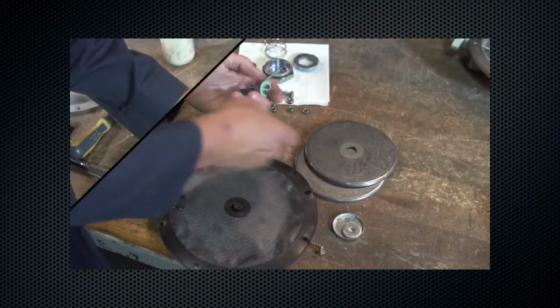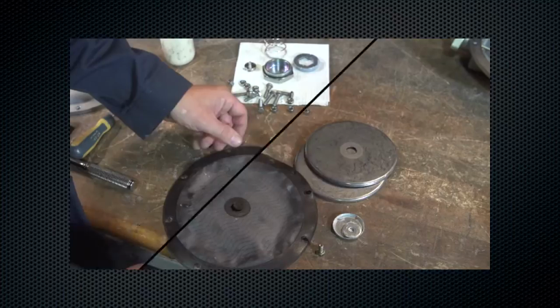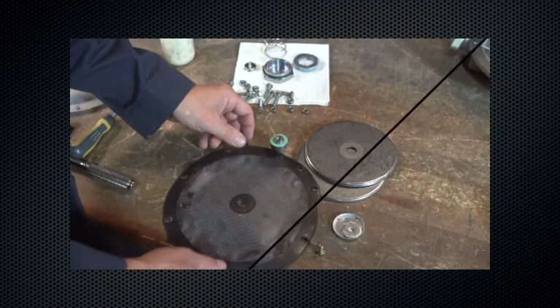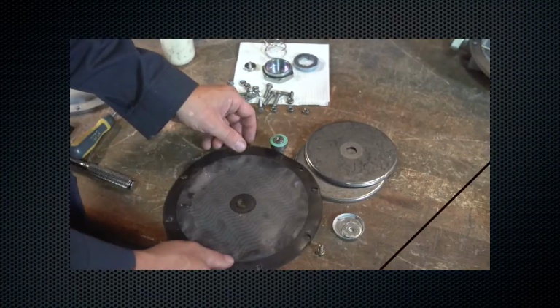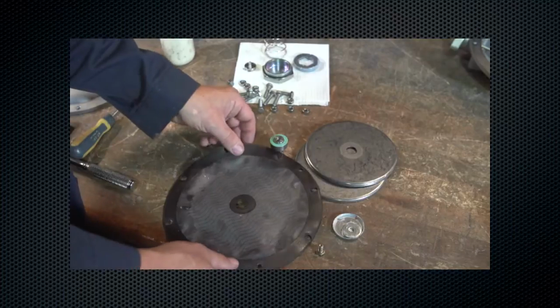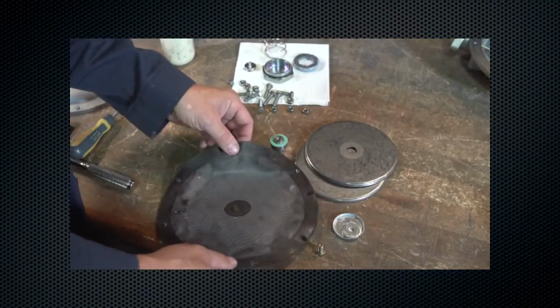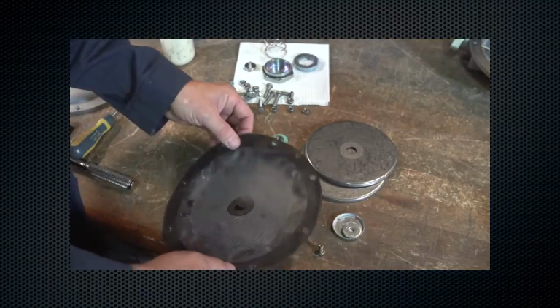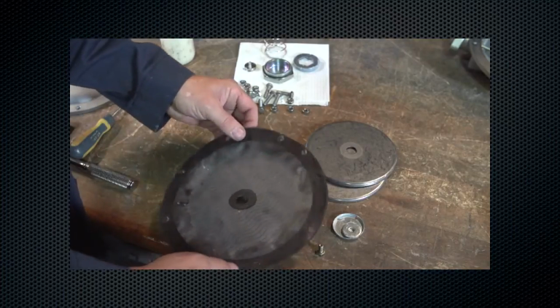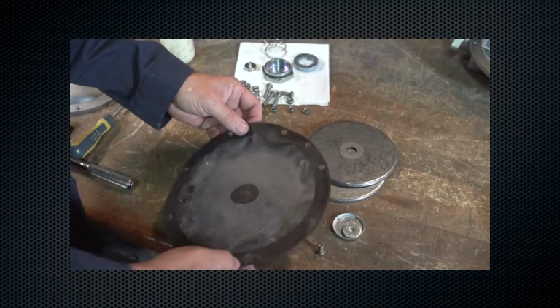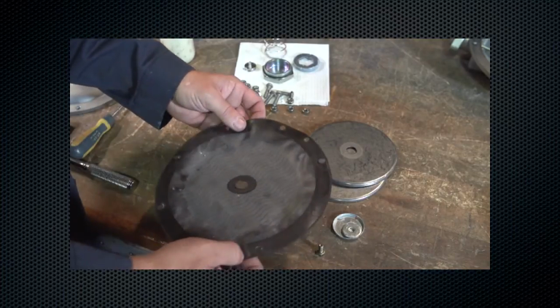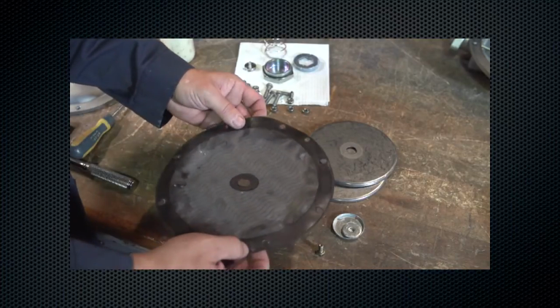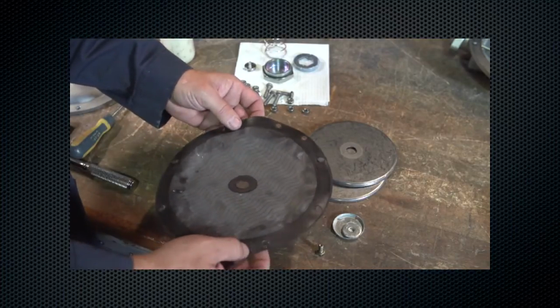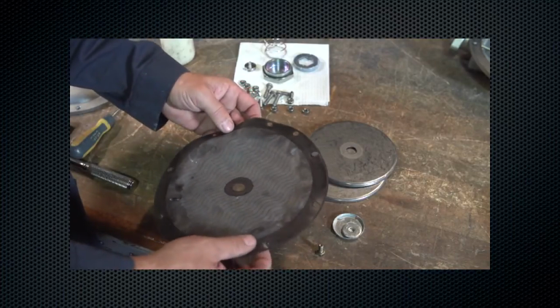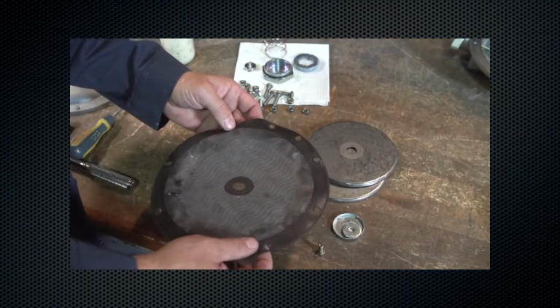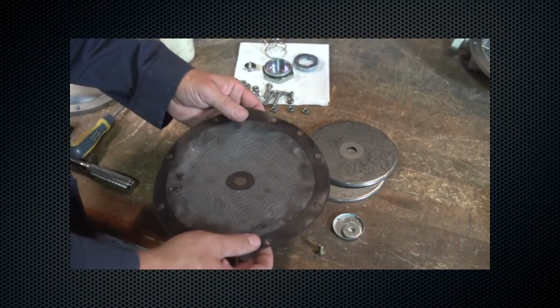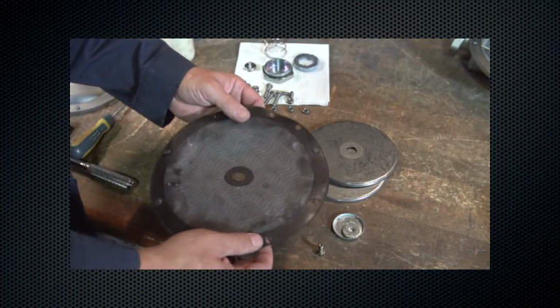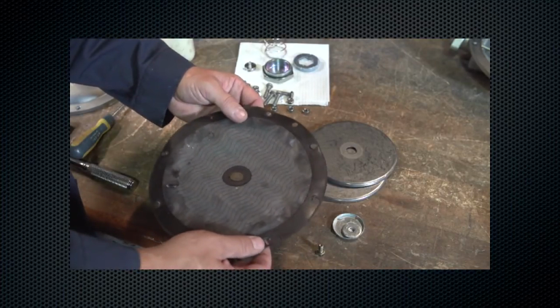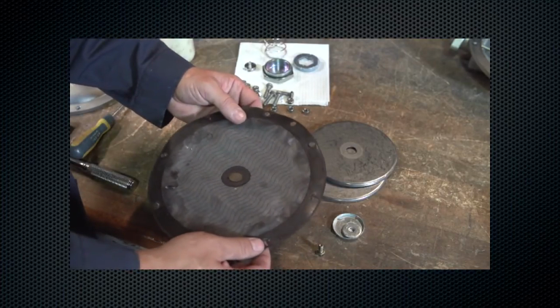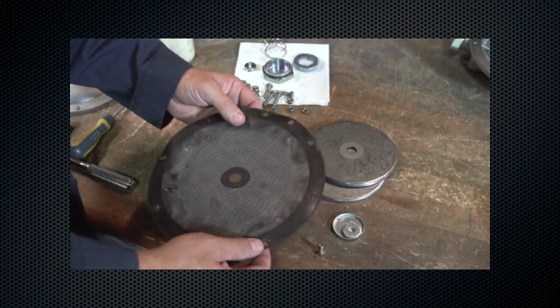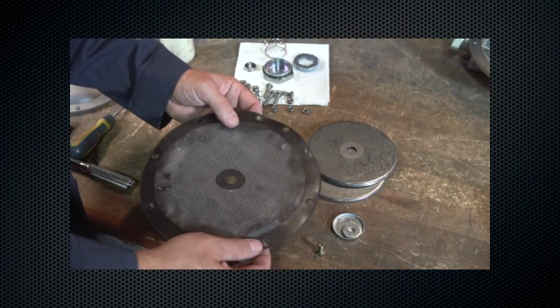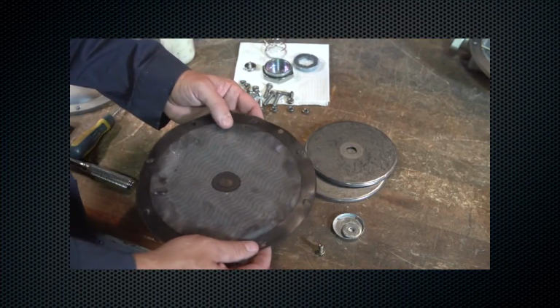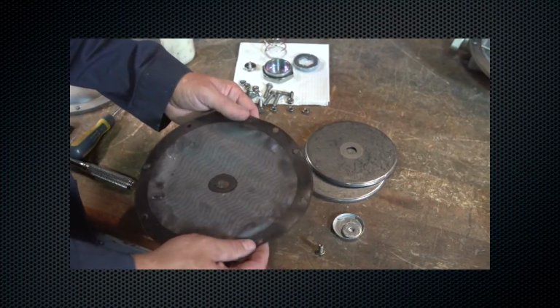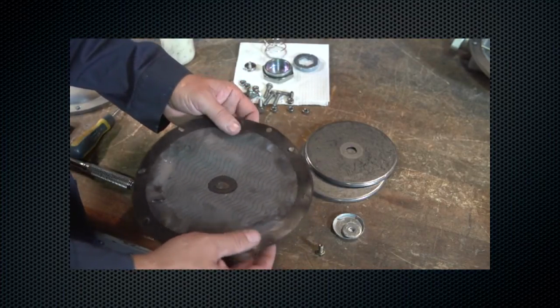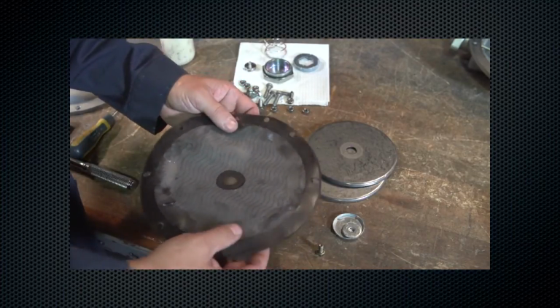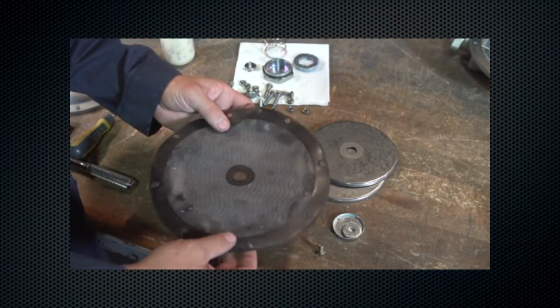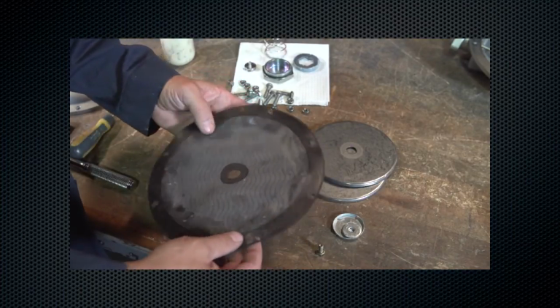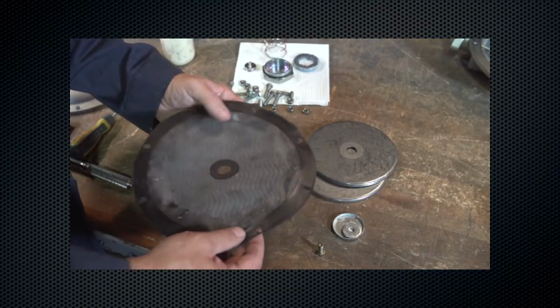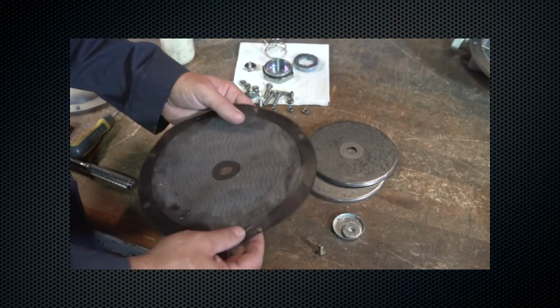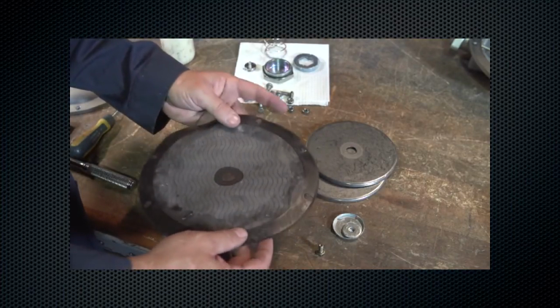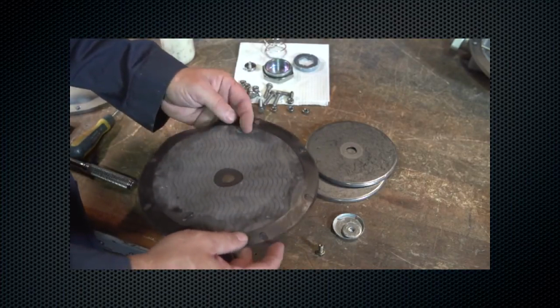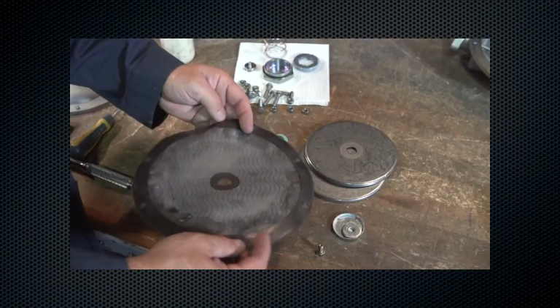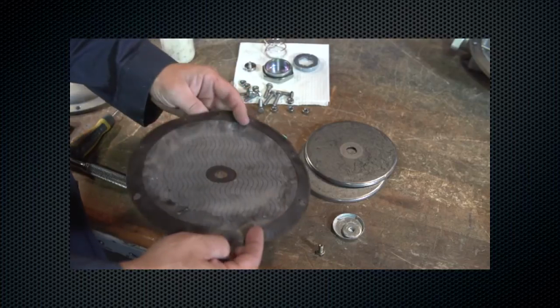Check the diaphragm for rips, tears, cuts, or other damage. Replace if necessary.